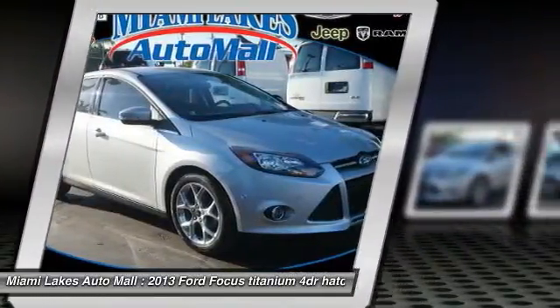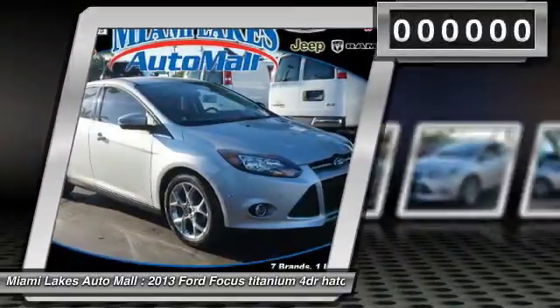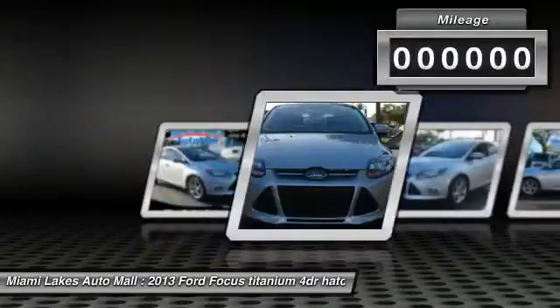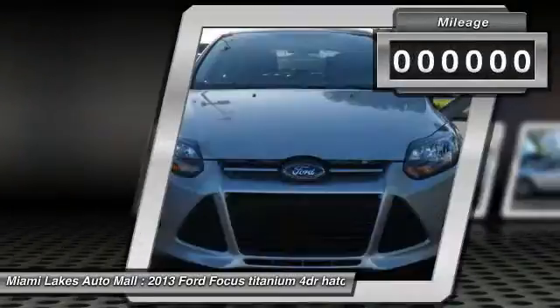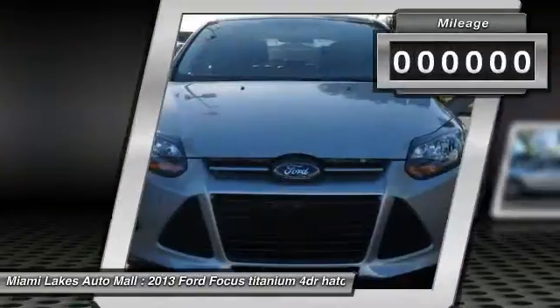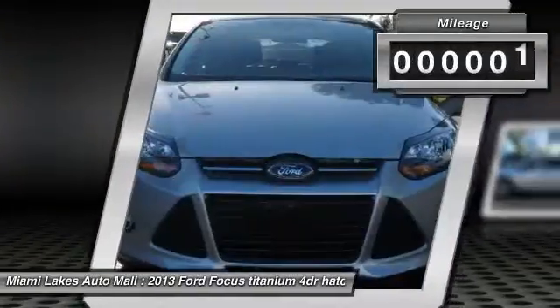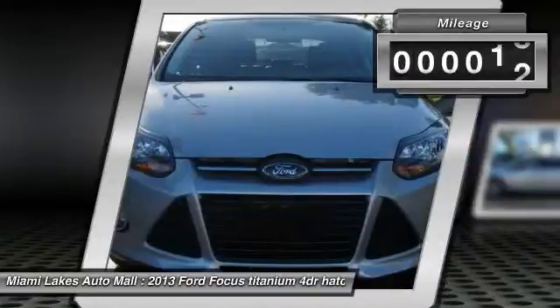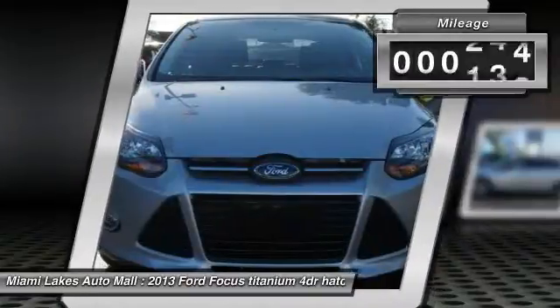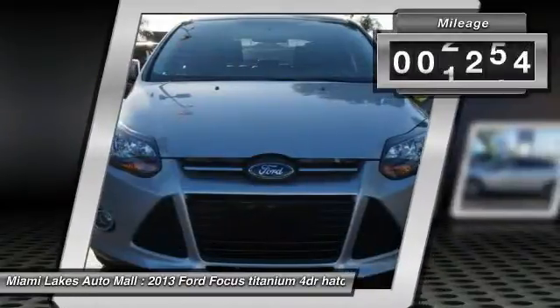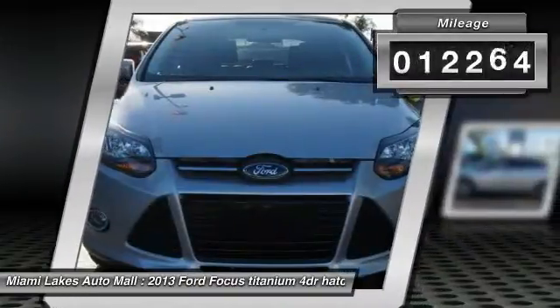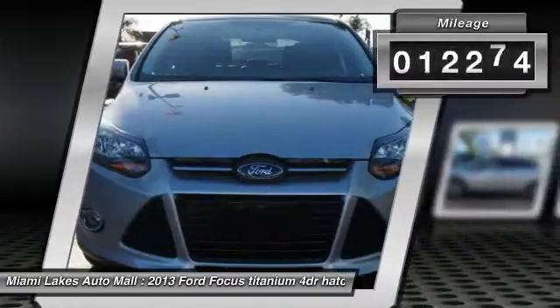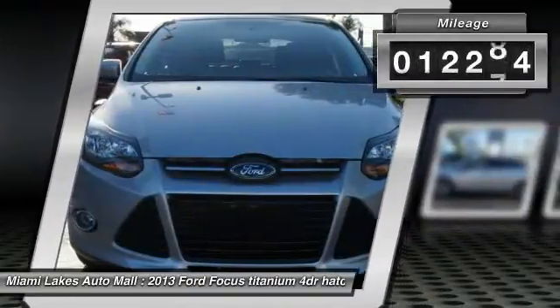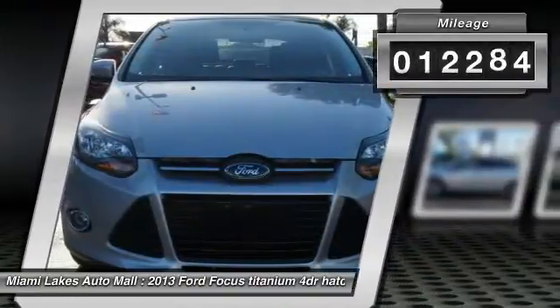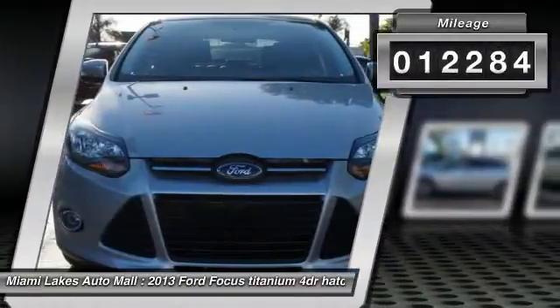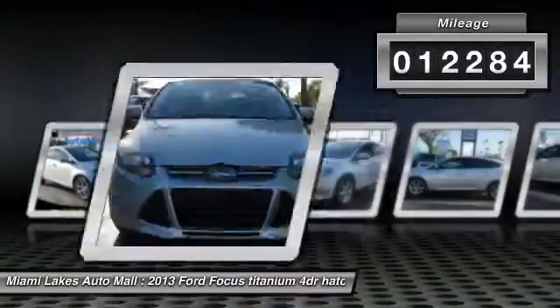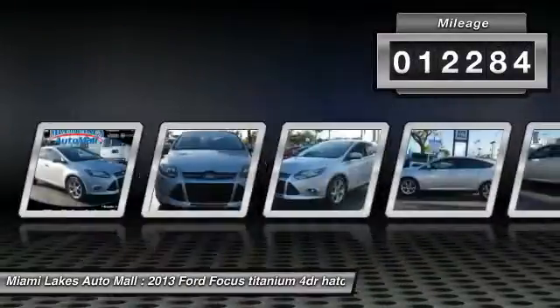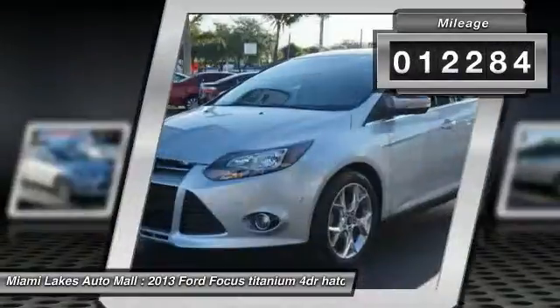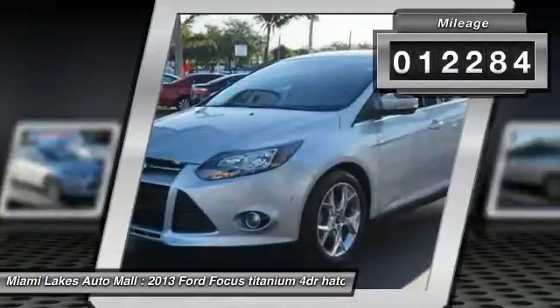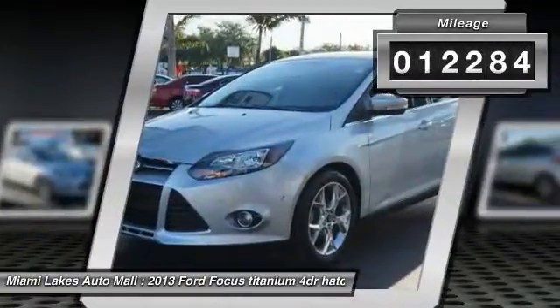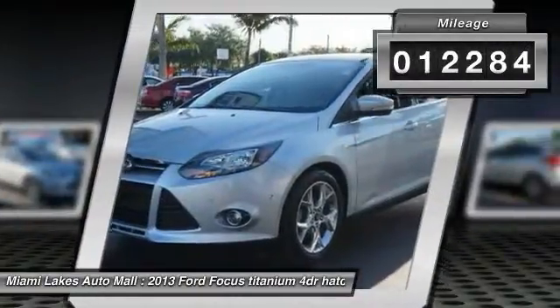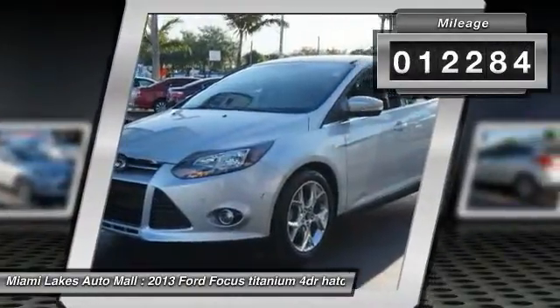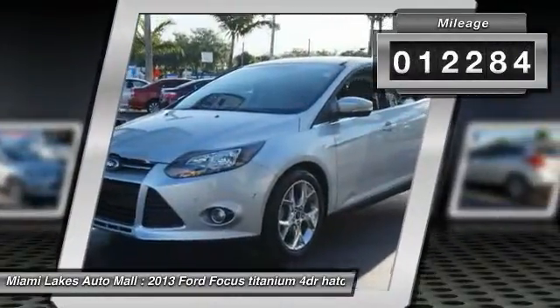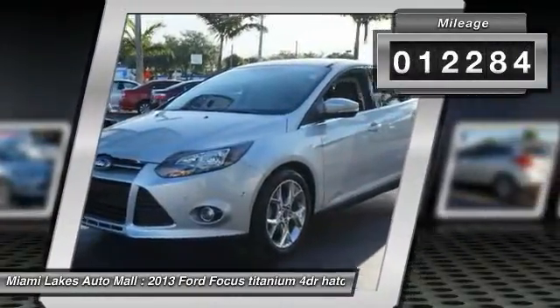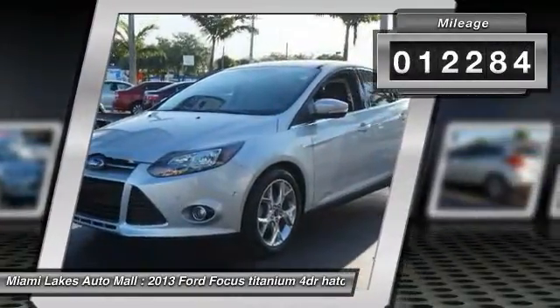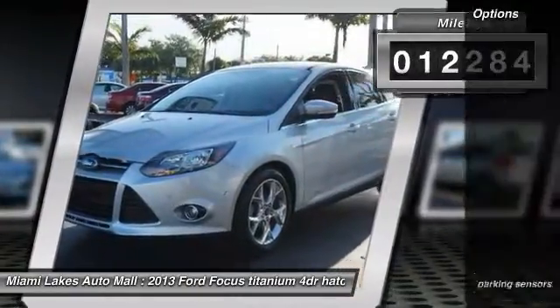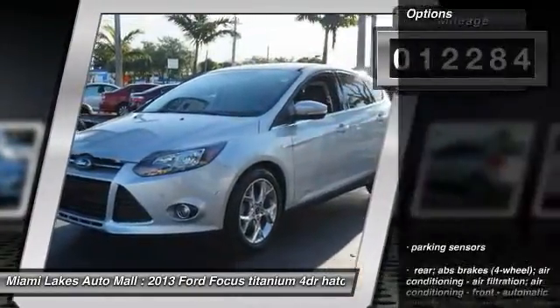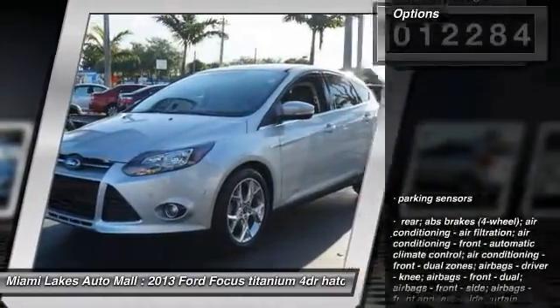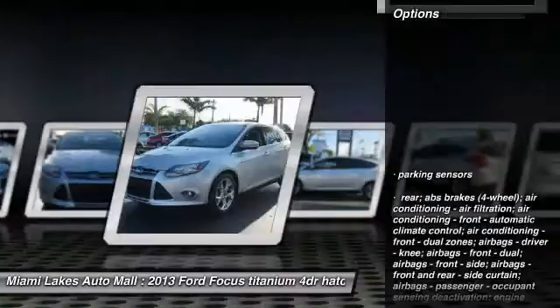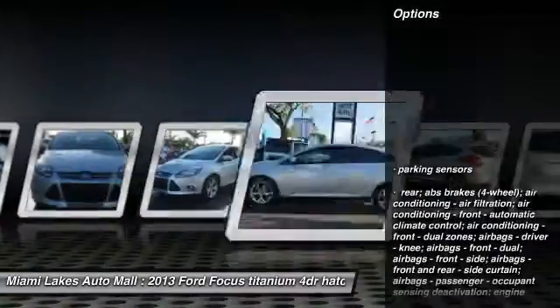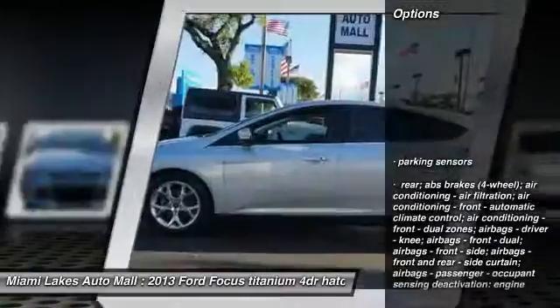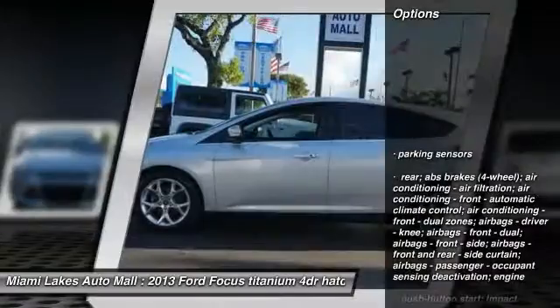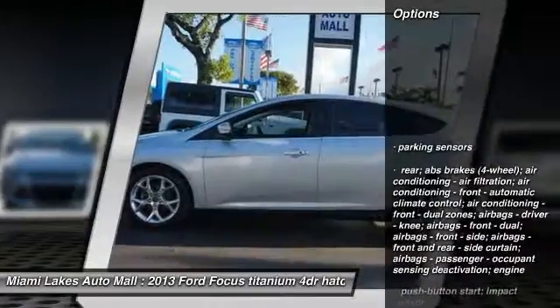This vehicle has less than 15,000 miles. Here are some of this vehicle's great options: ParkSense Park Assist.